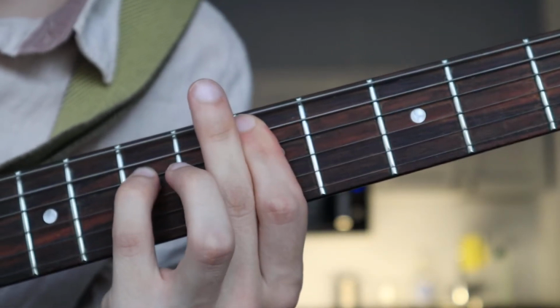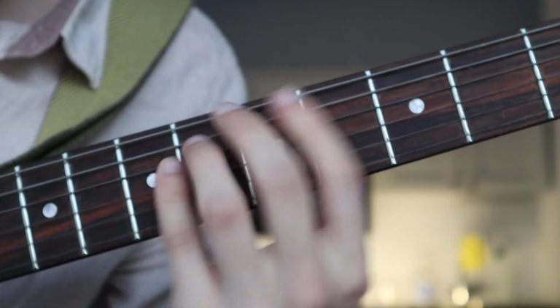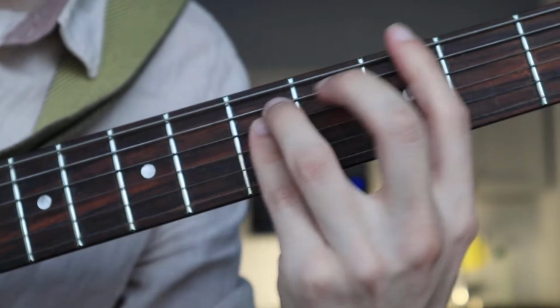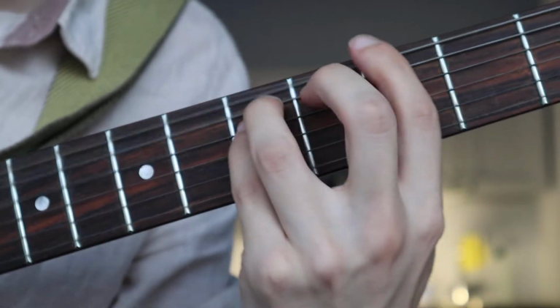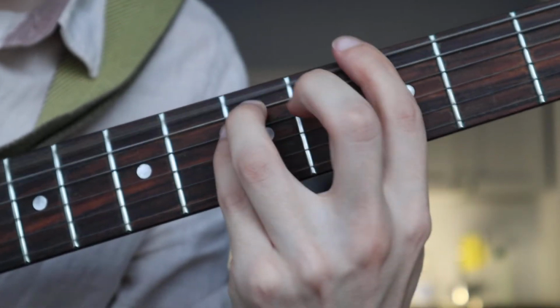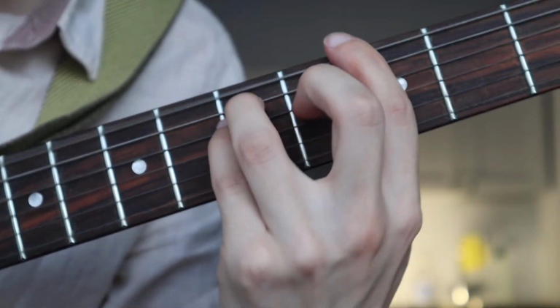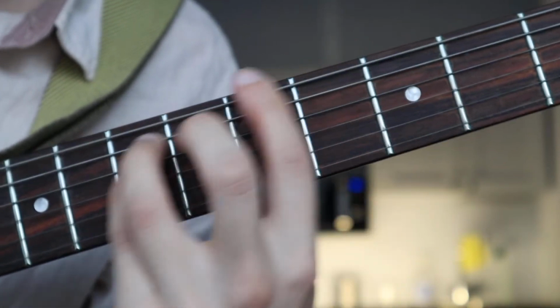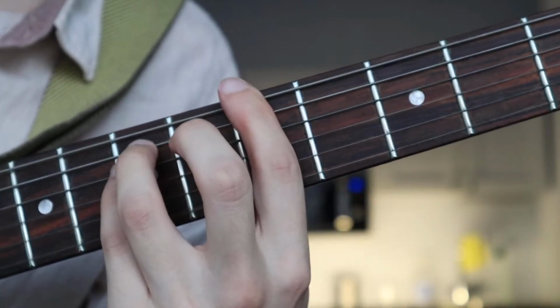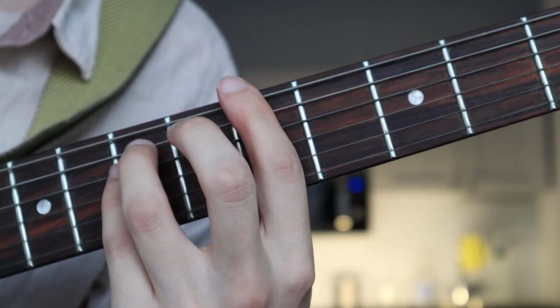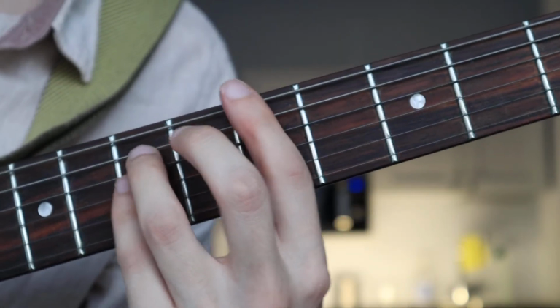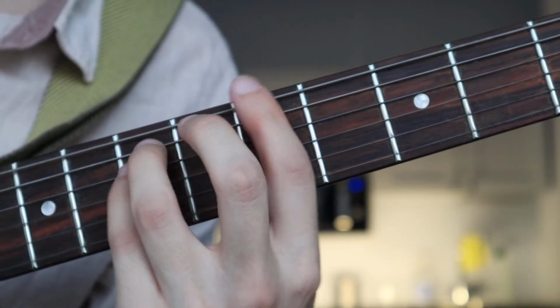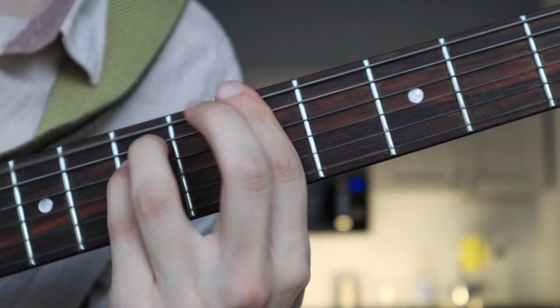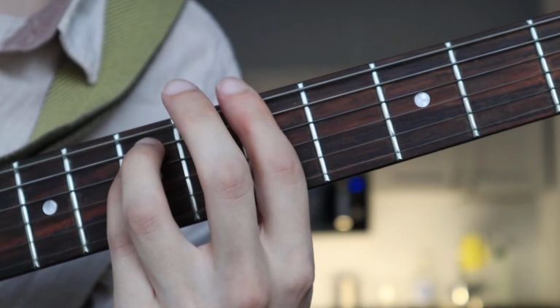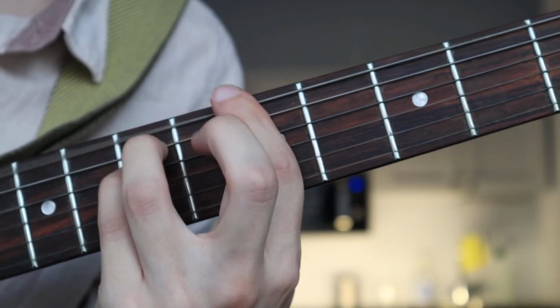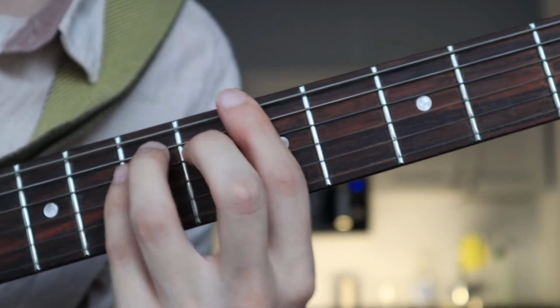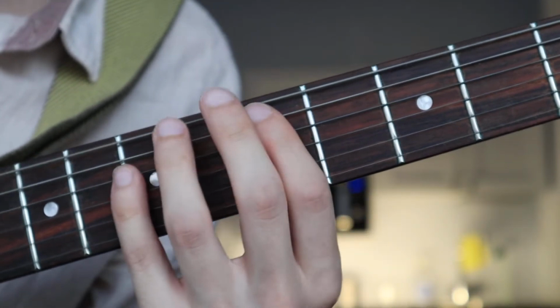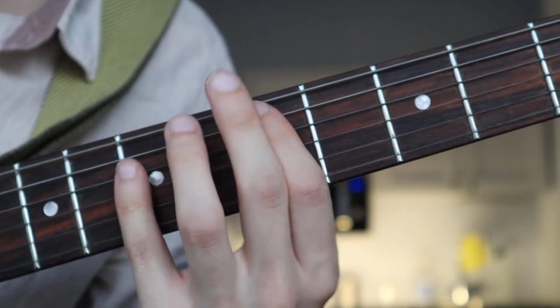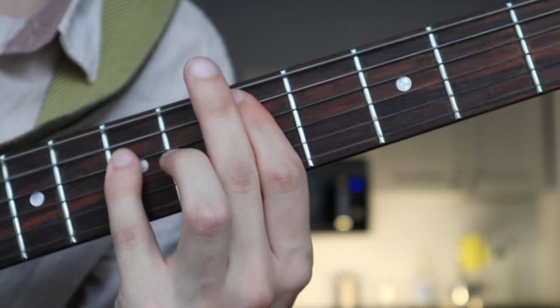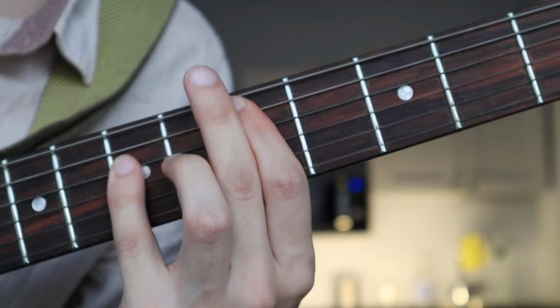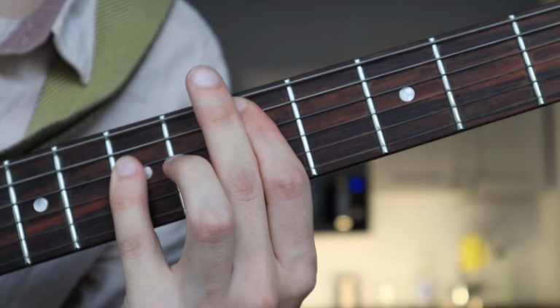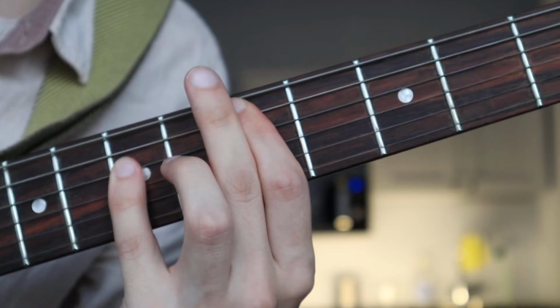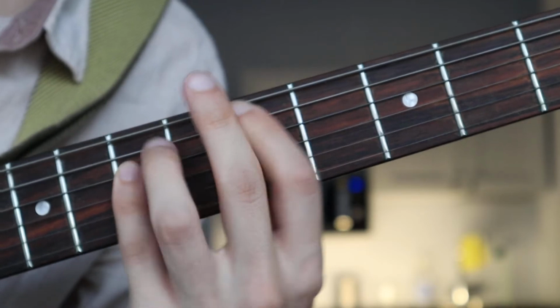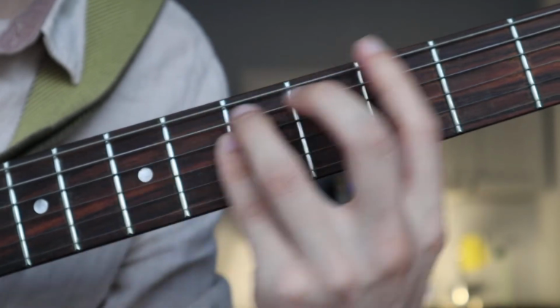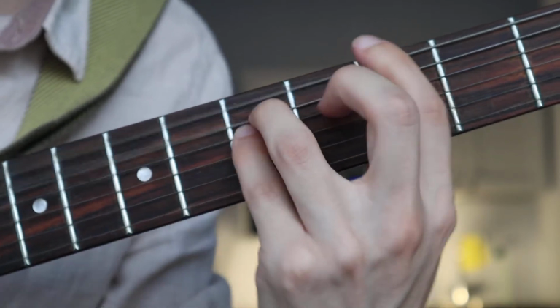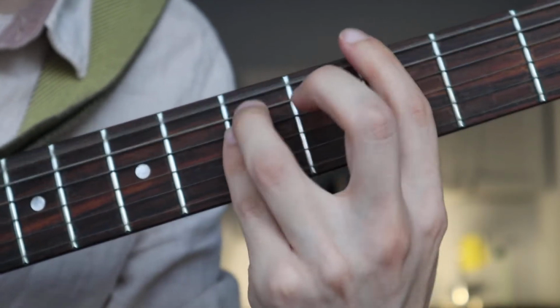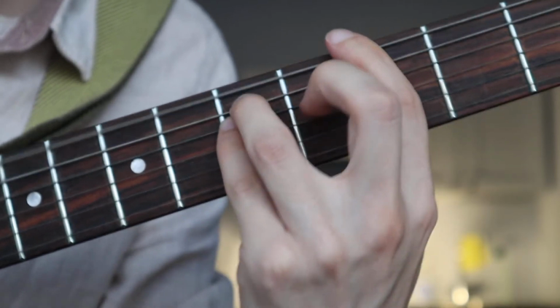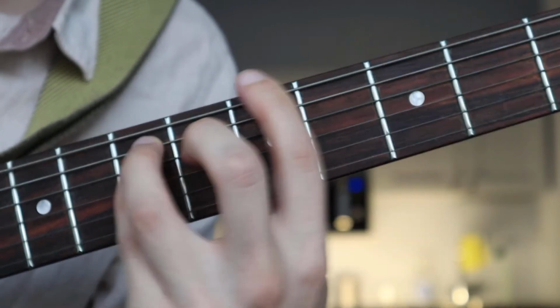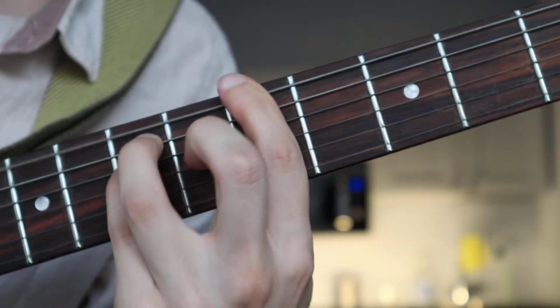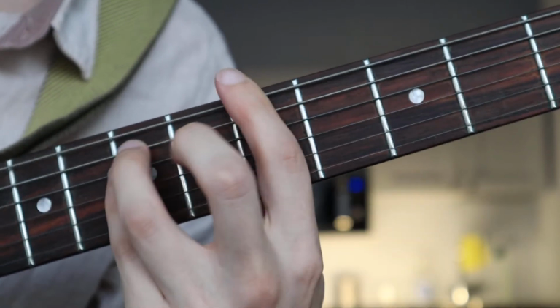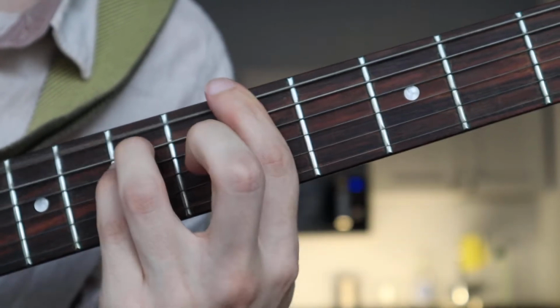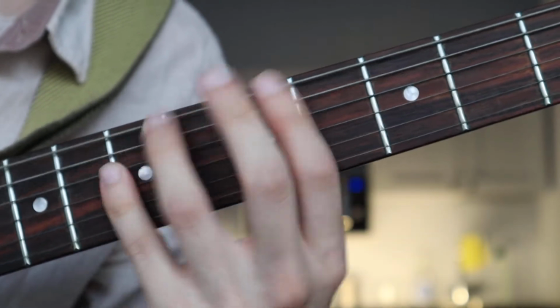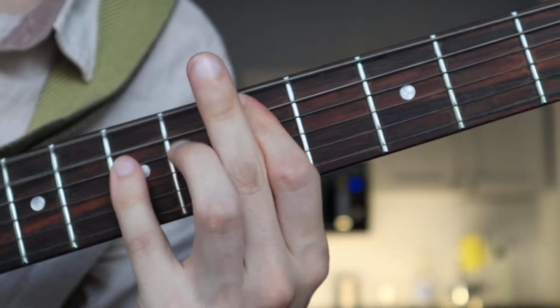The chord sequence is: G, G, A, A, D — G, G, A, A, D.